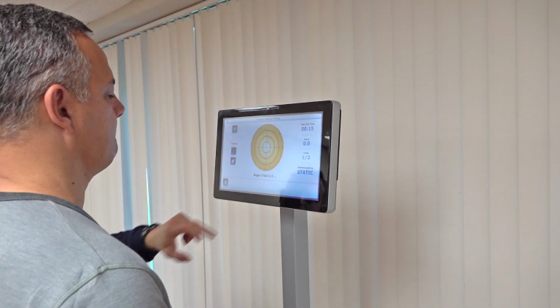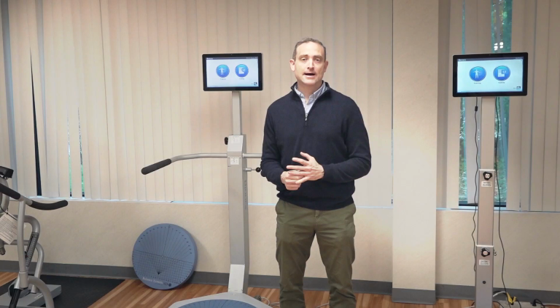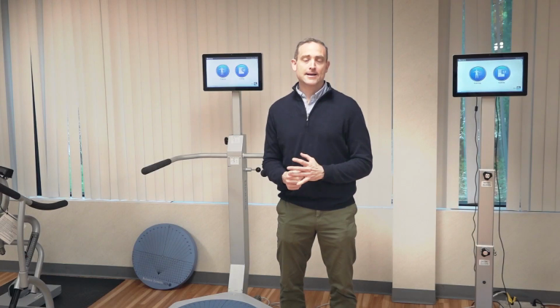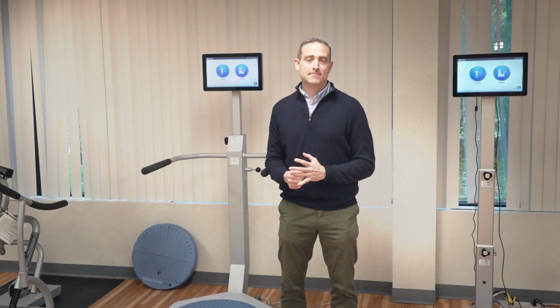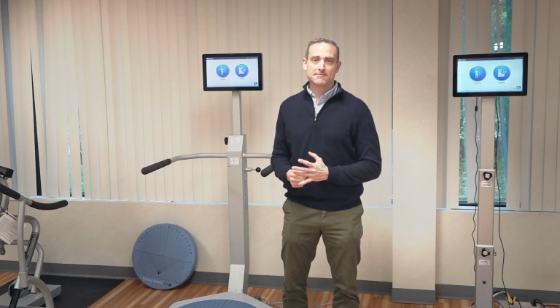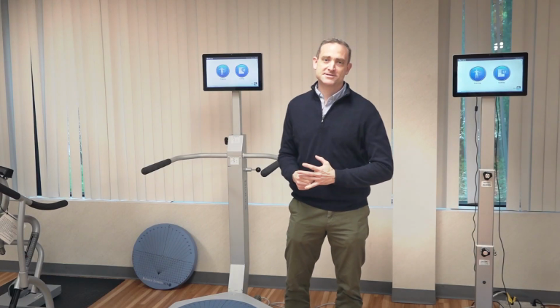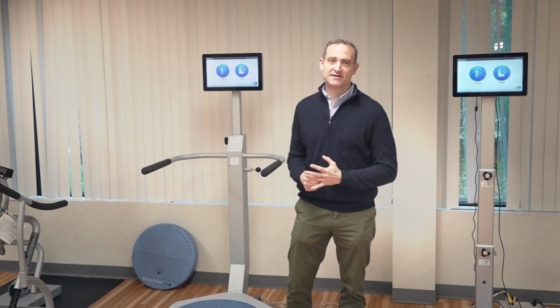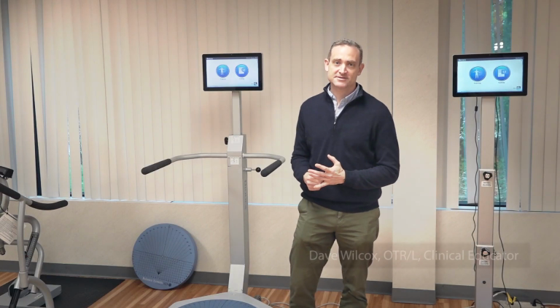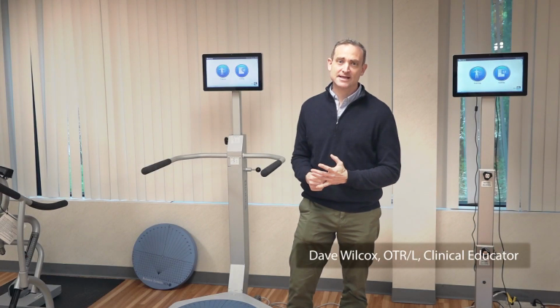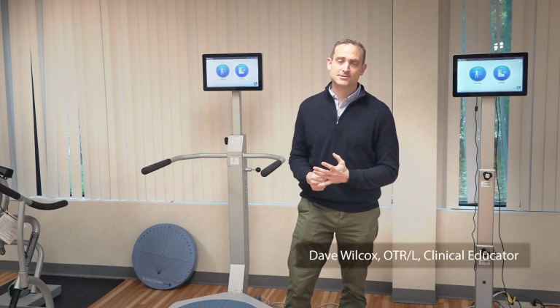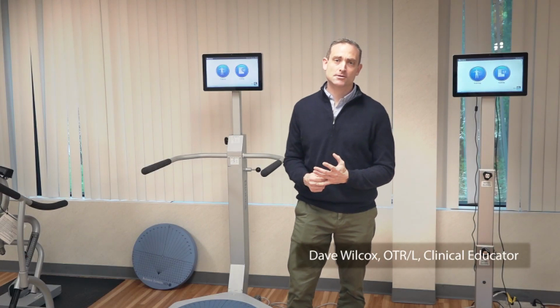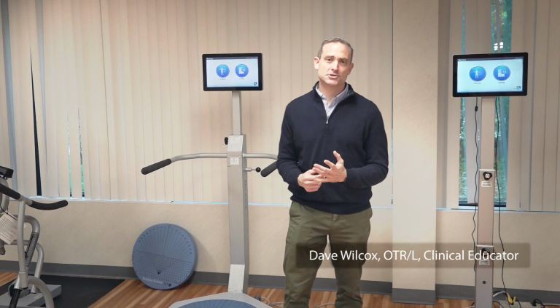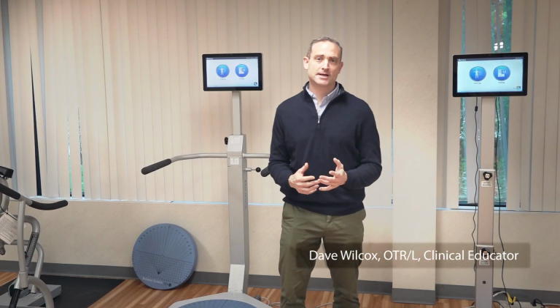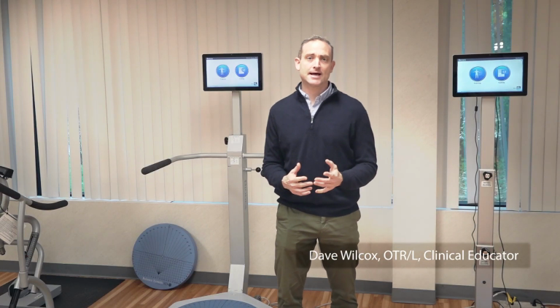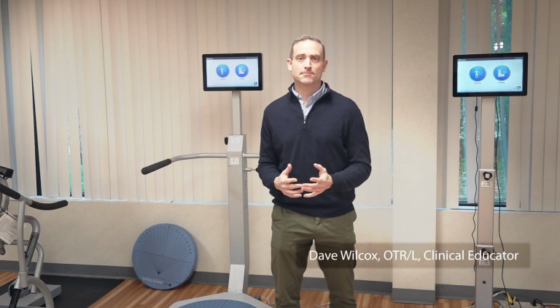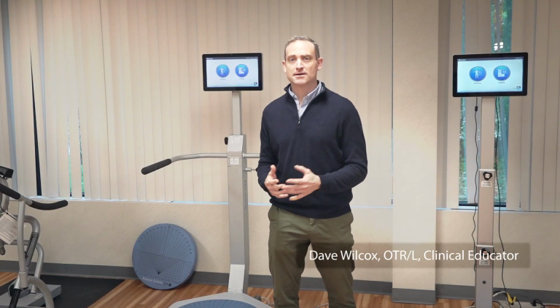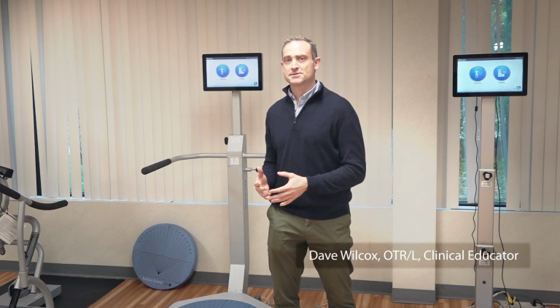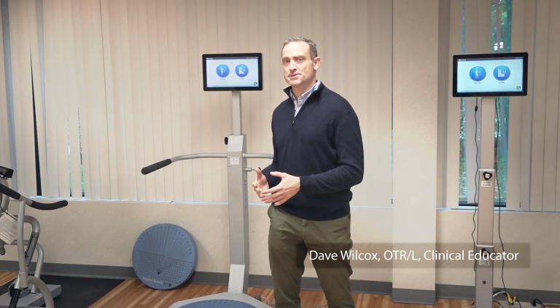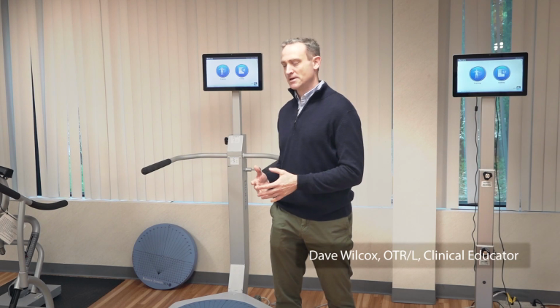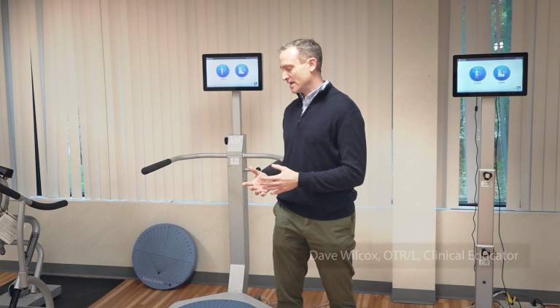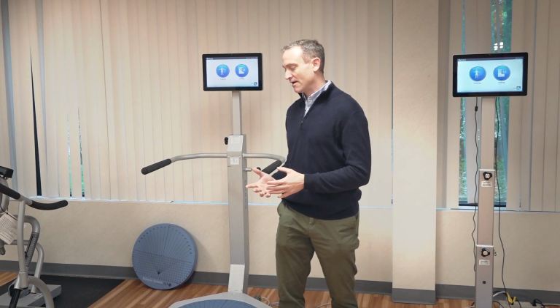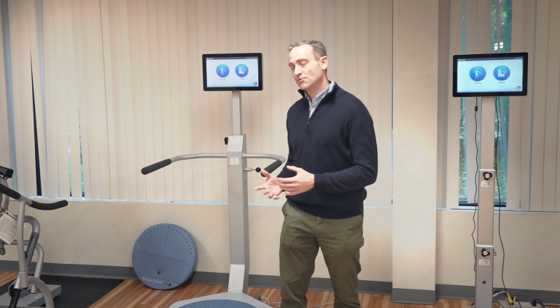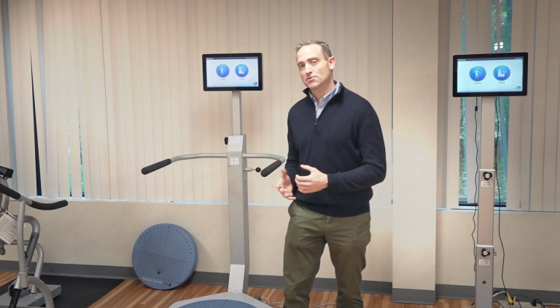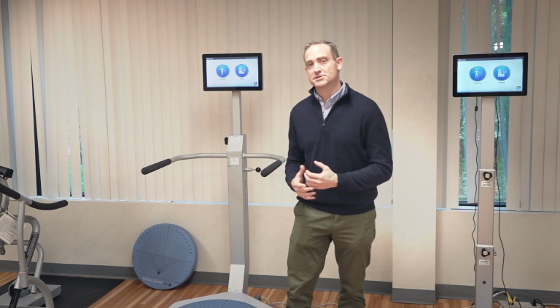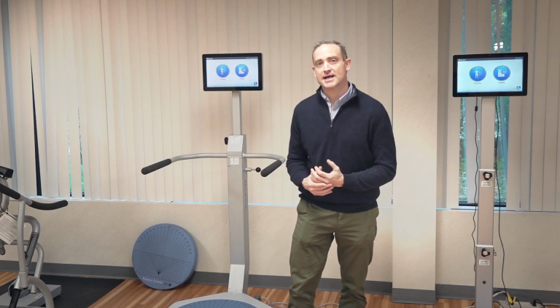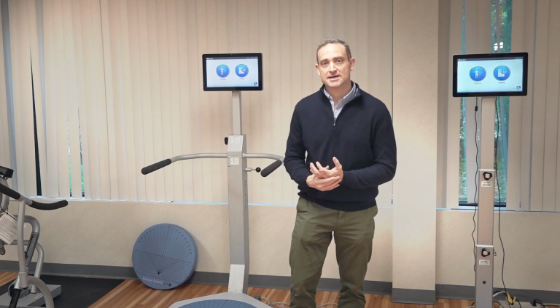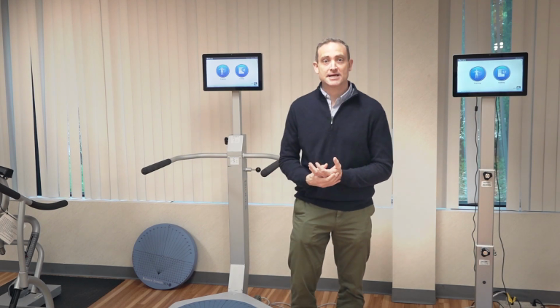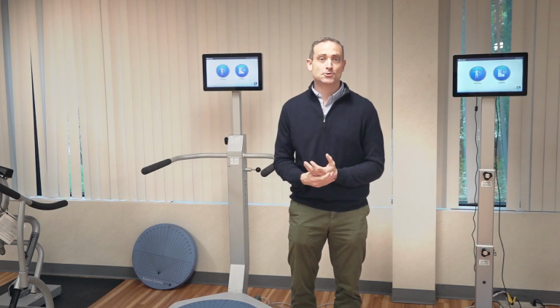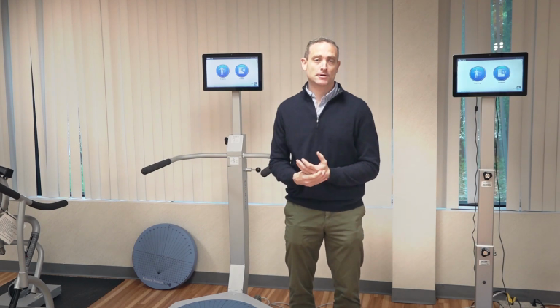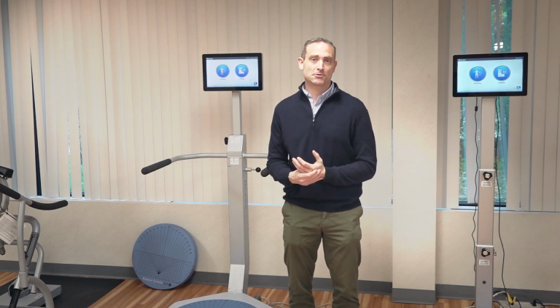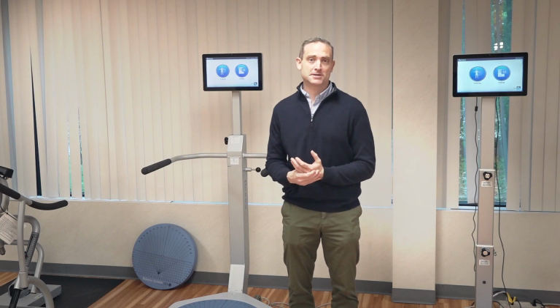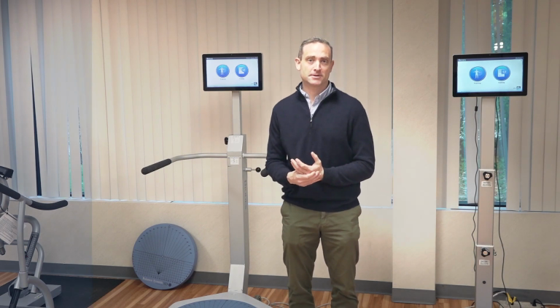Hi, my name is Dave. Today I'd like to talk about training on the balance system after a person has a total hip replacement.